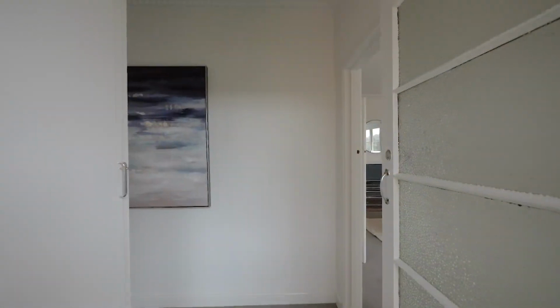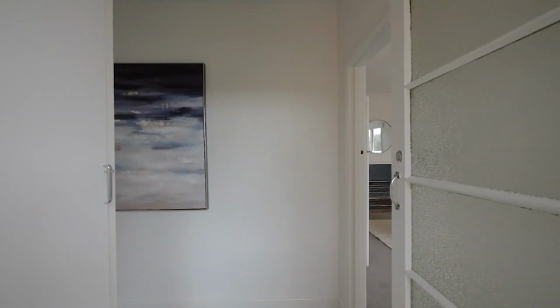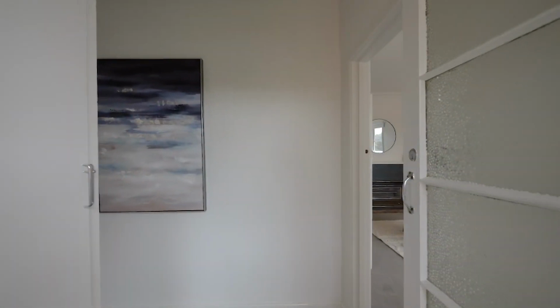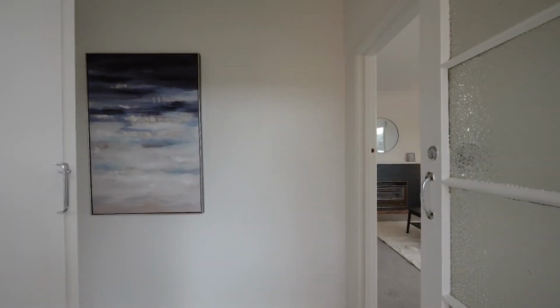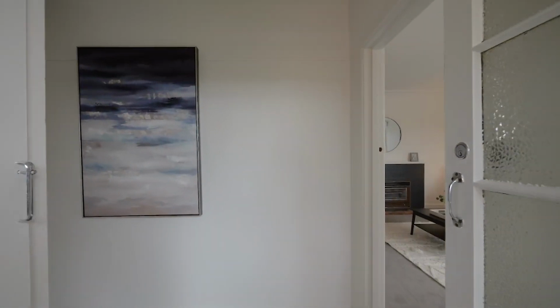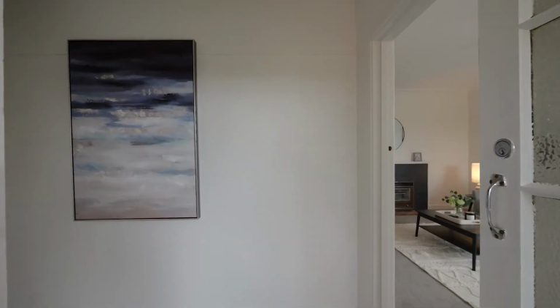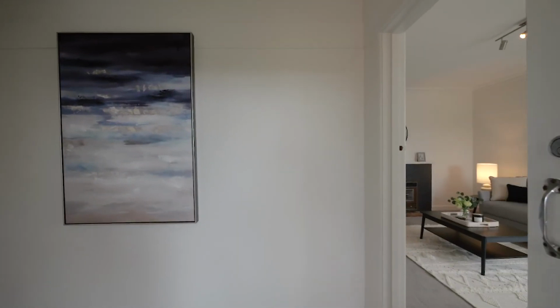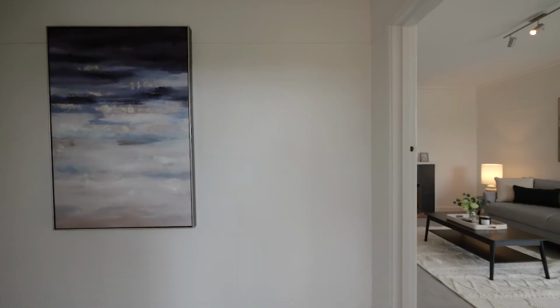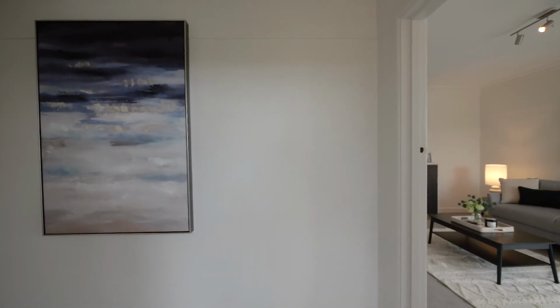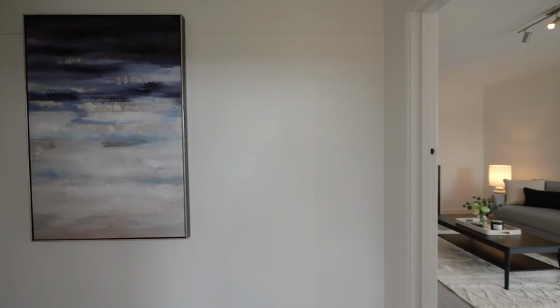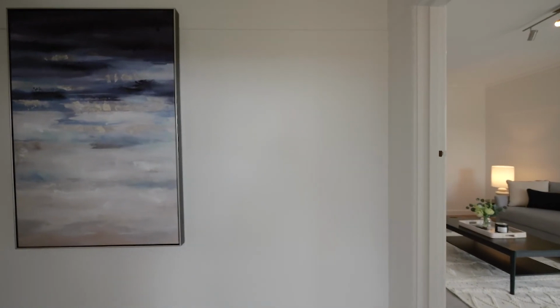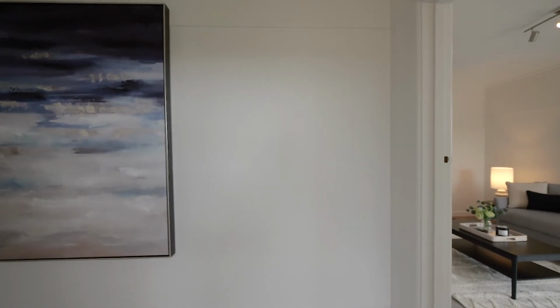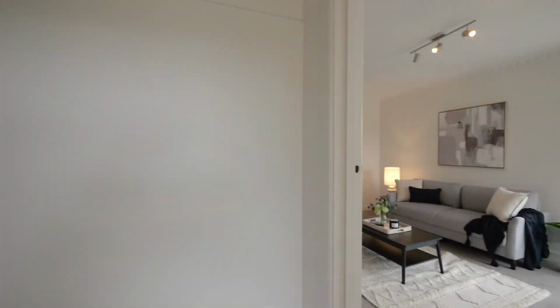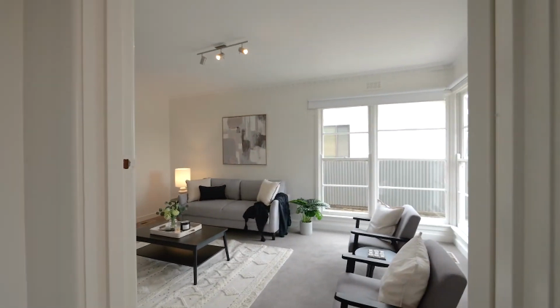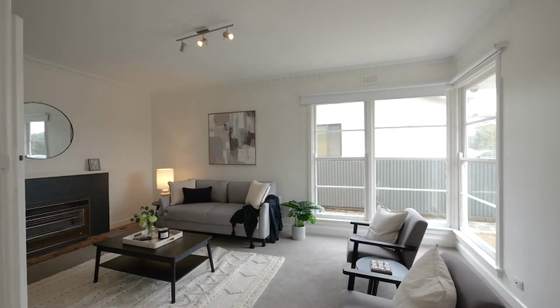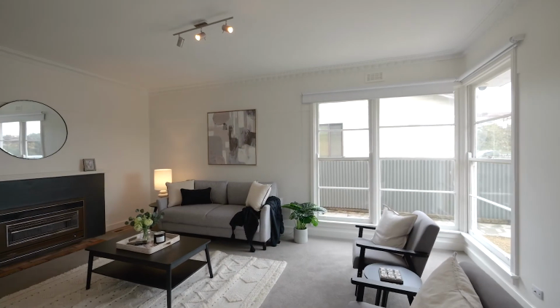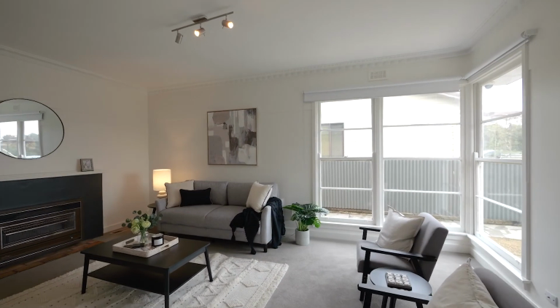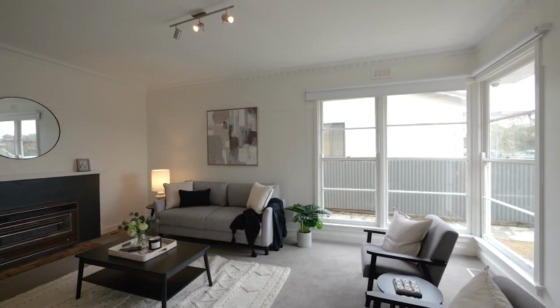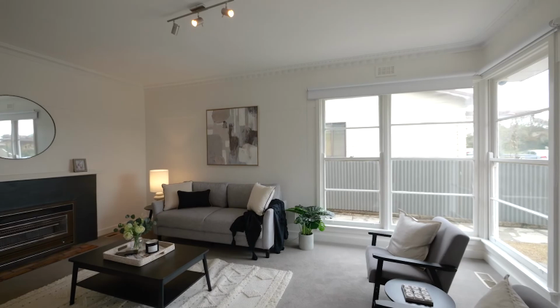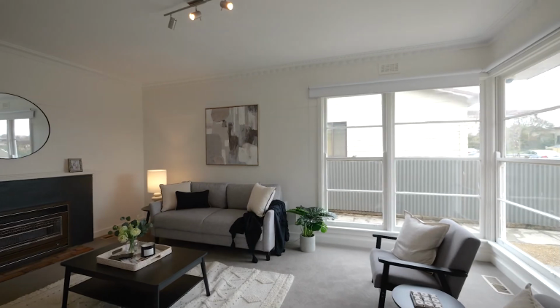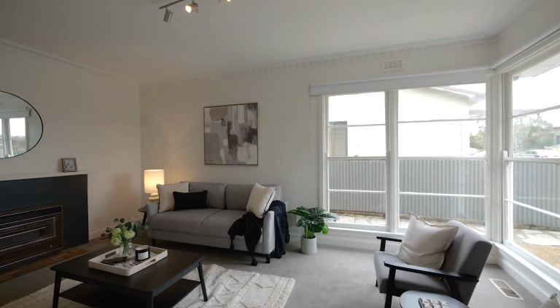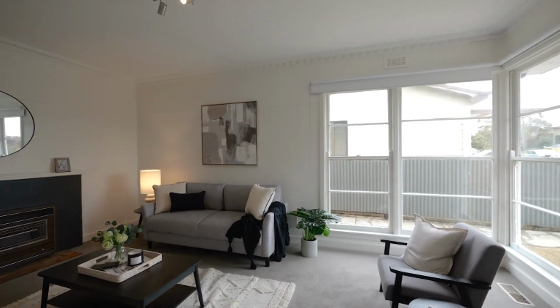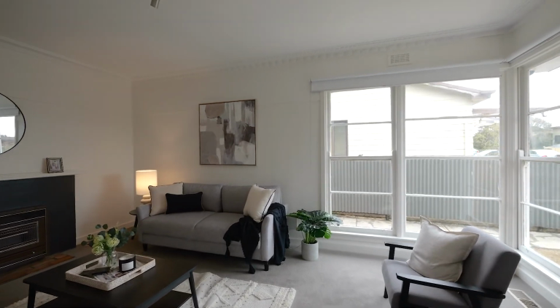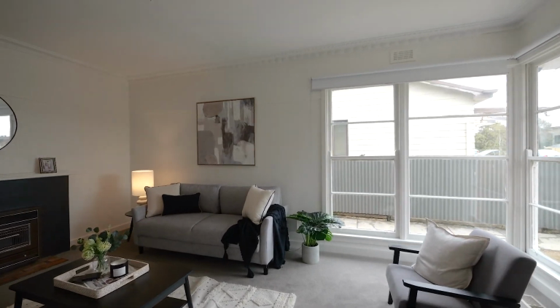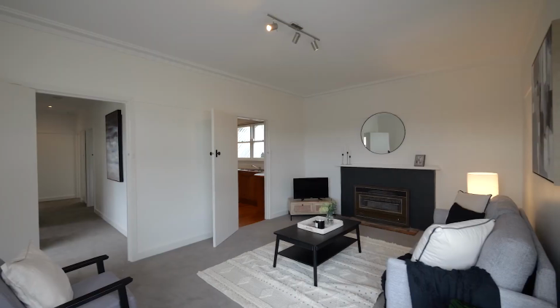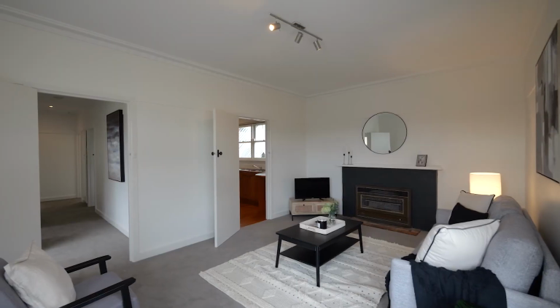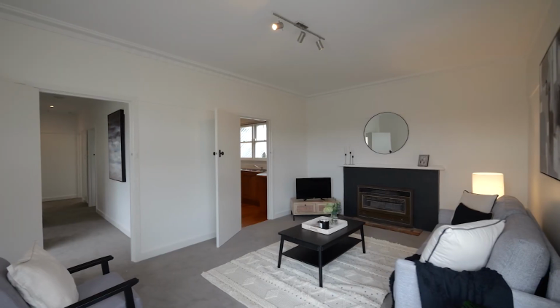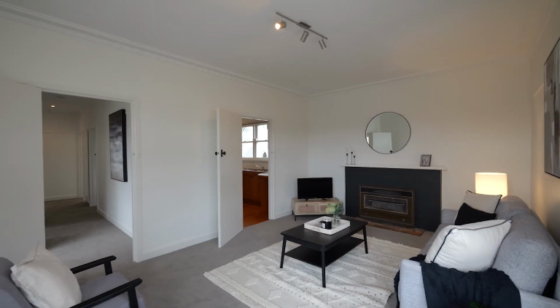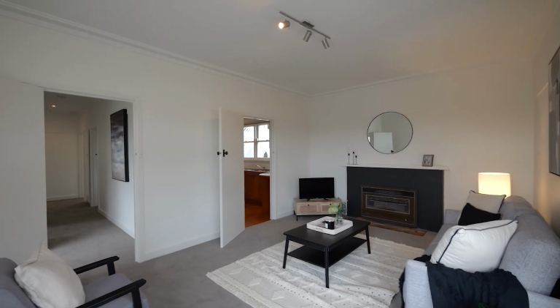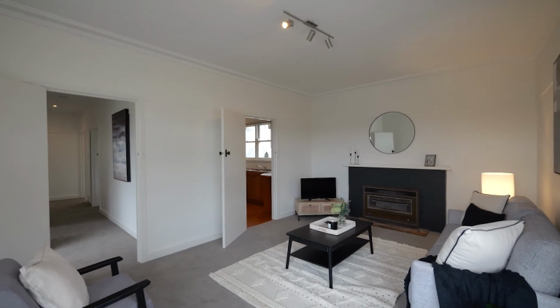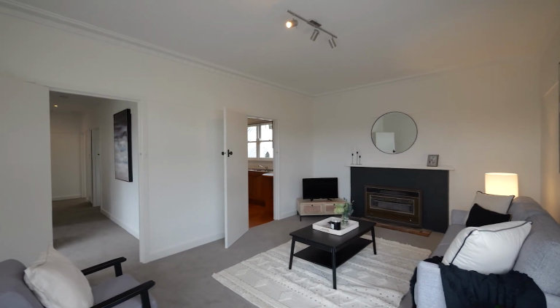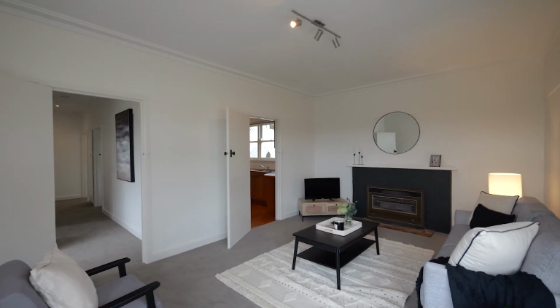Step into a wide hallway that leads to a large open-plan living and dining area, which is flooded with beautiful natural light.